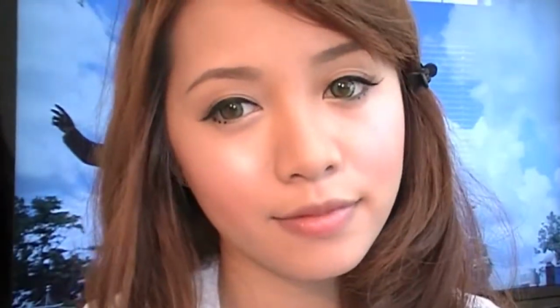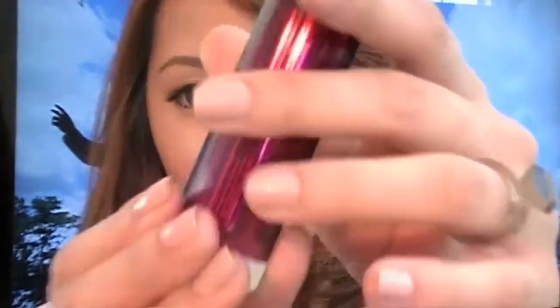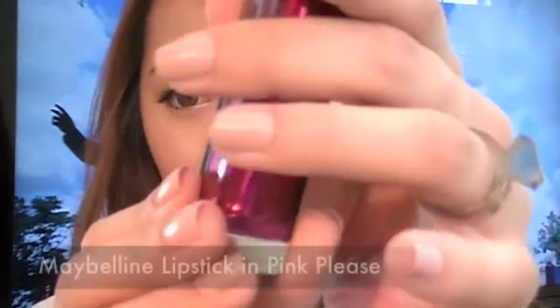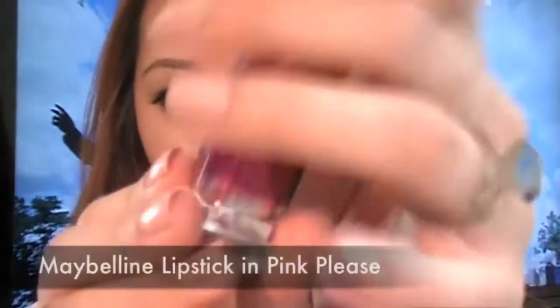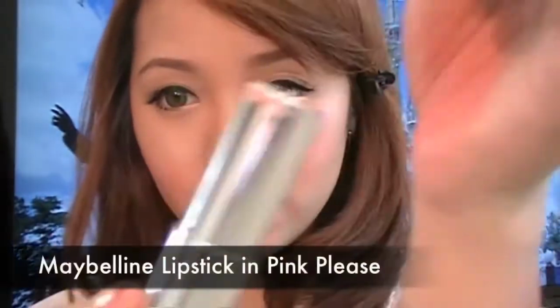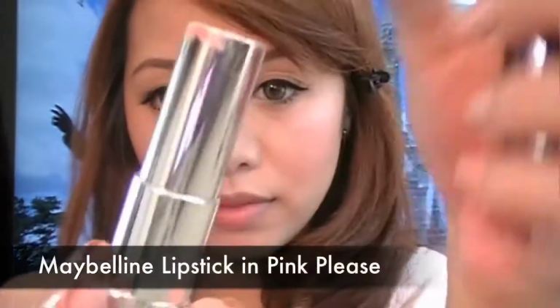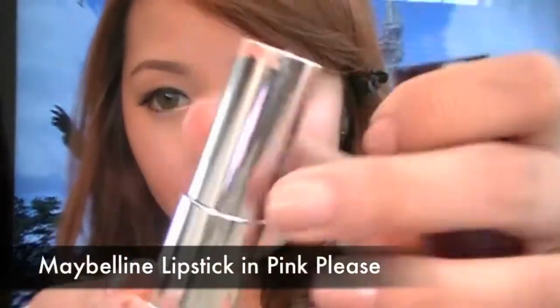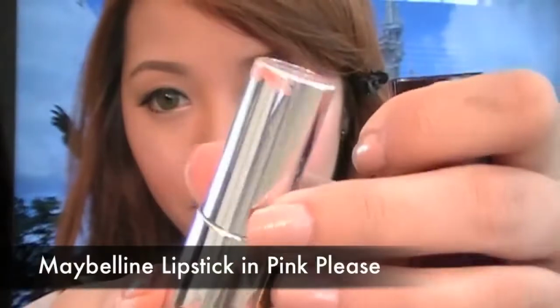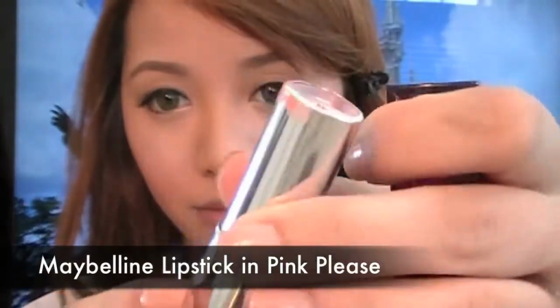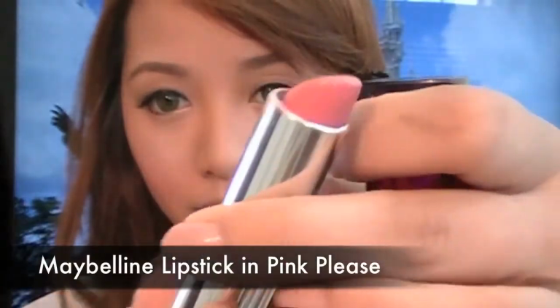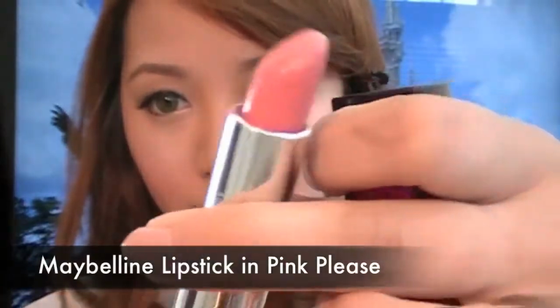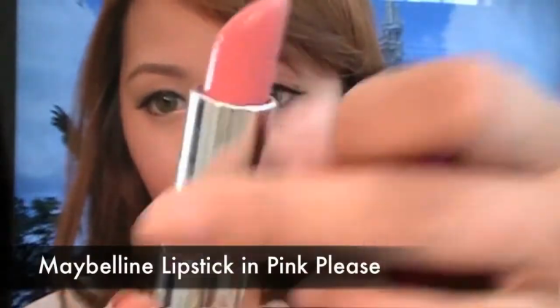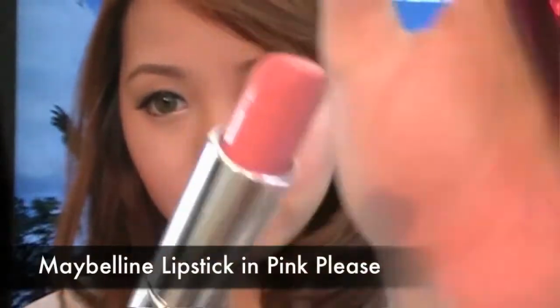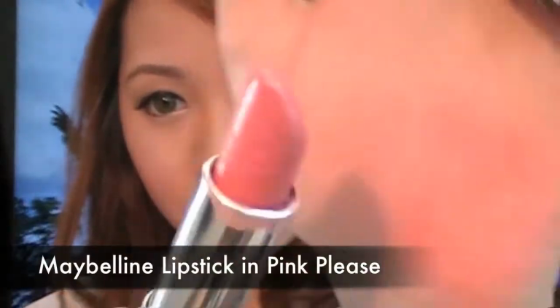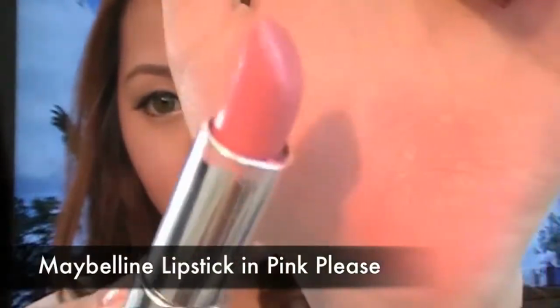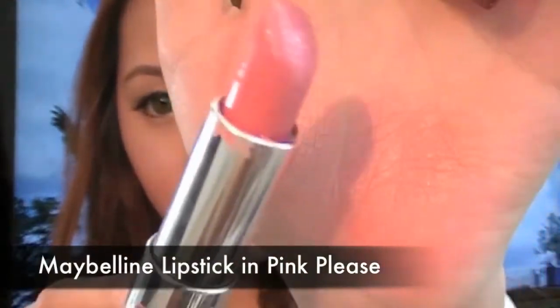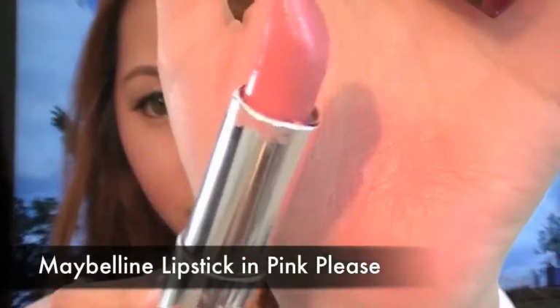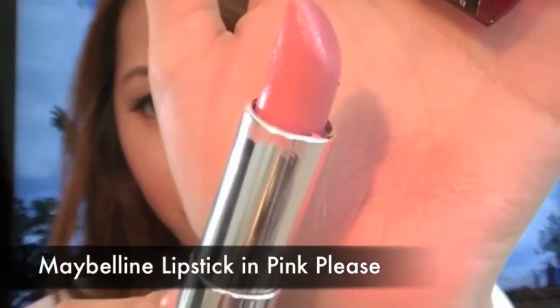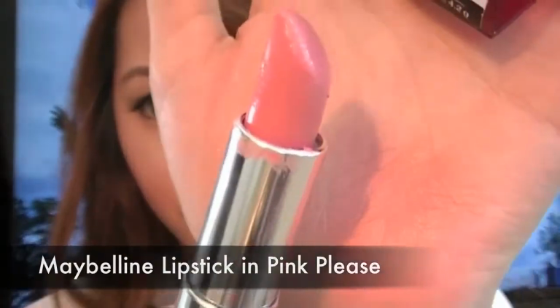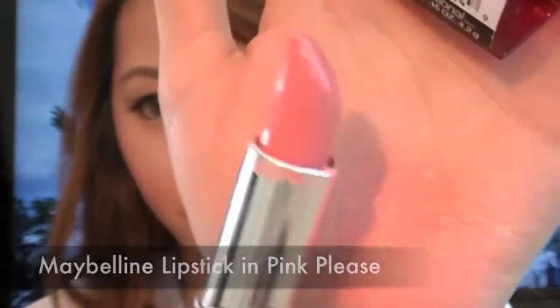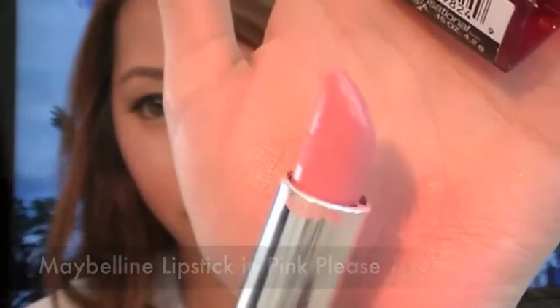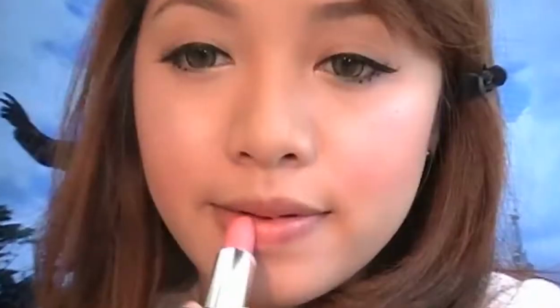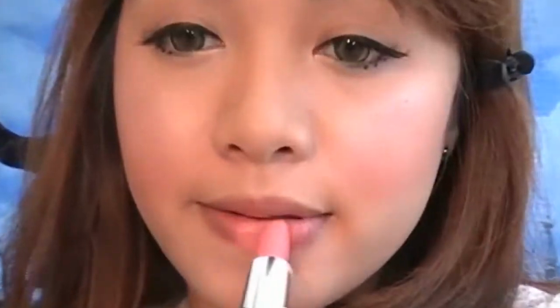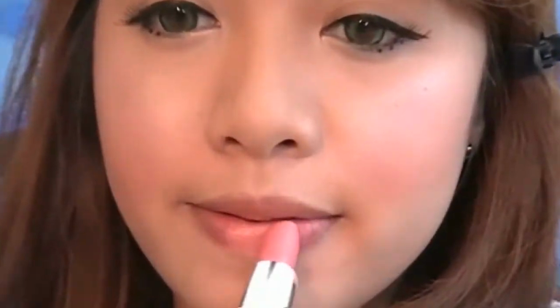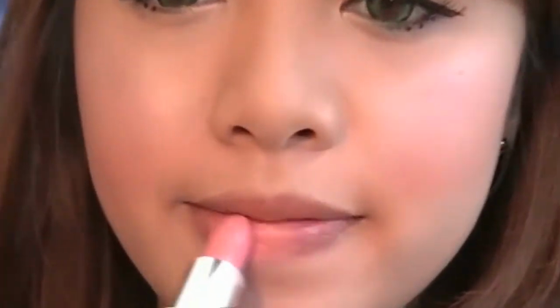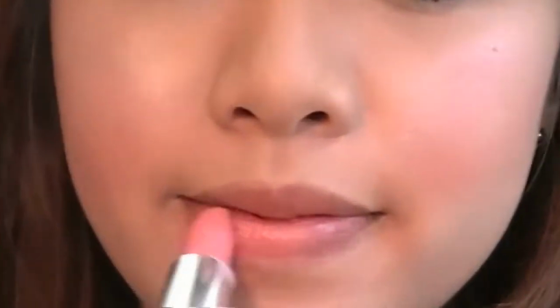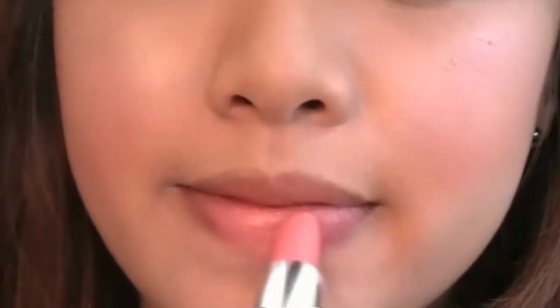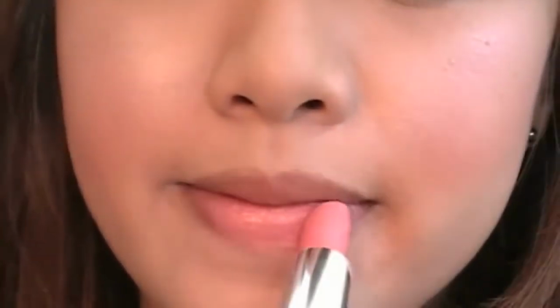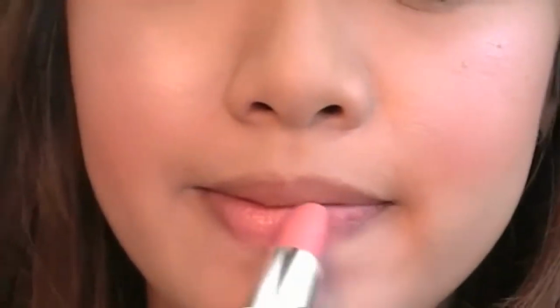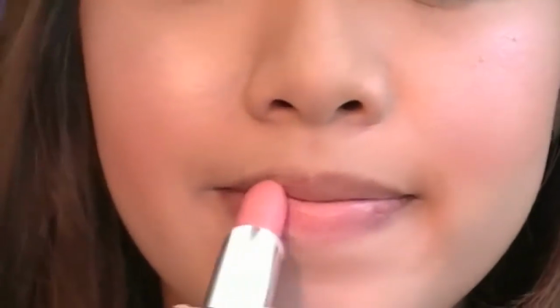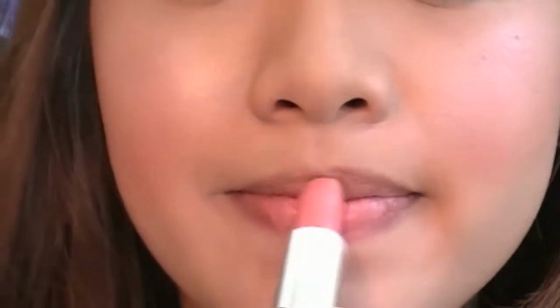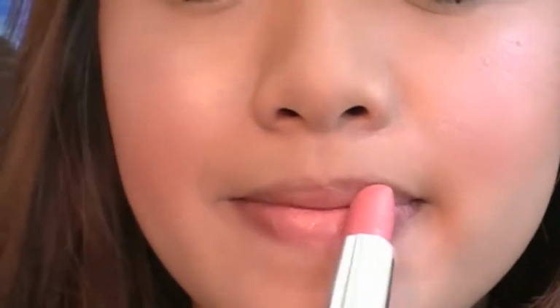Finish off with Maybelline's lipstick in Pink Please. This is one of my favorite drugstore lipsticks.